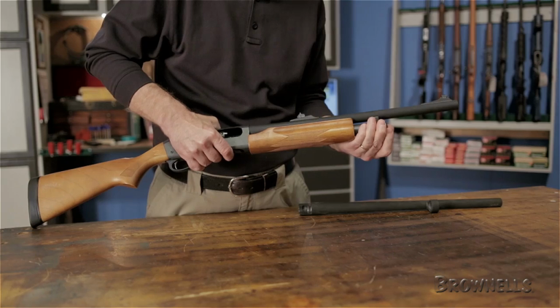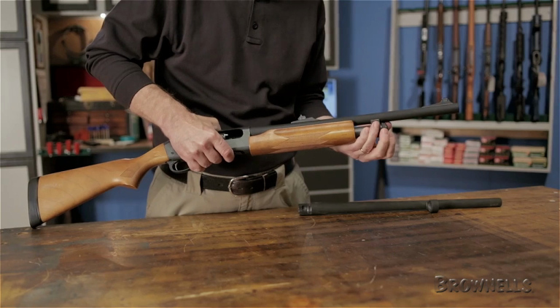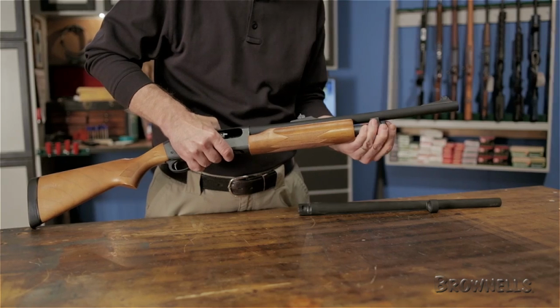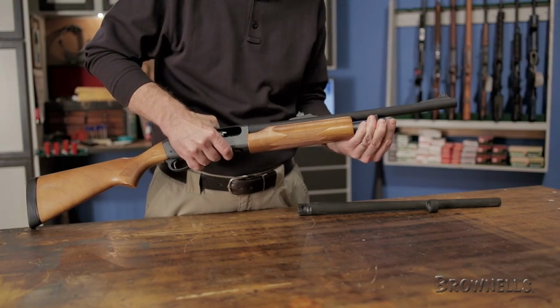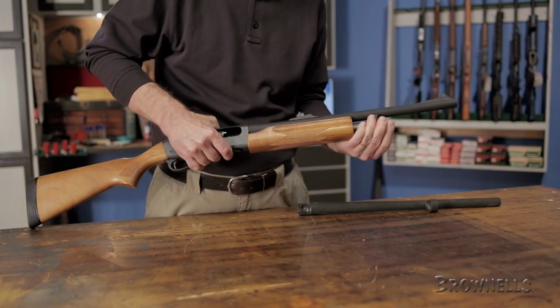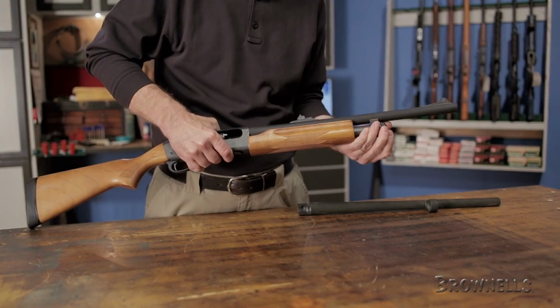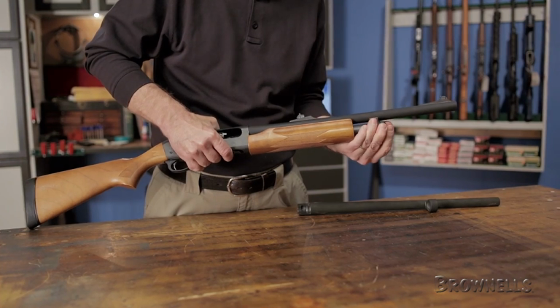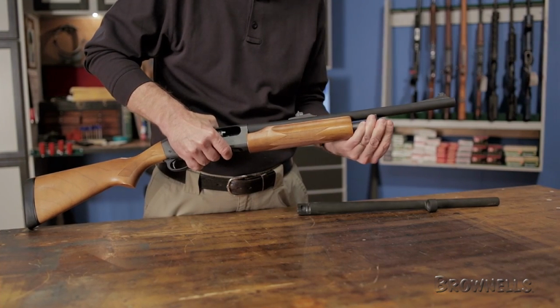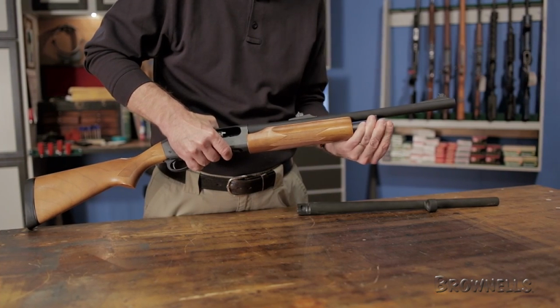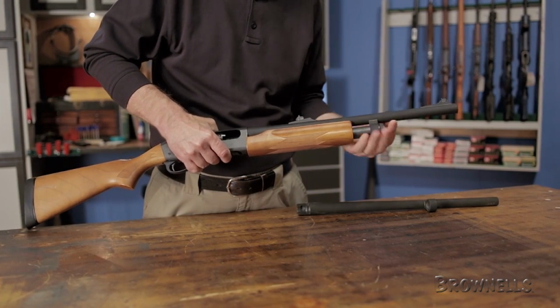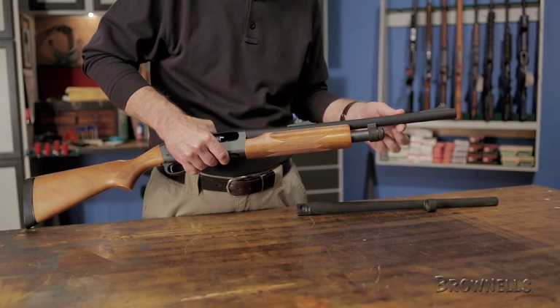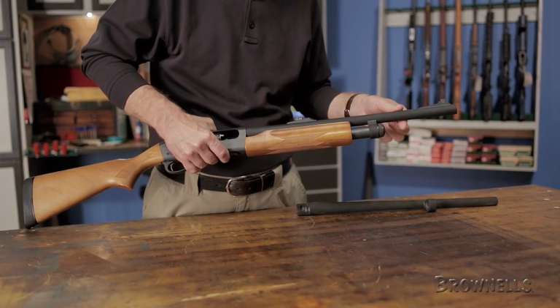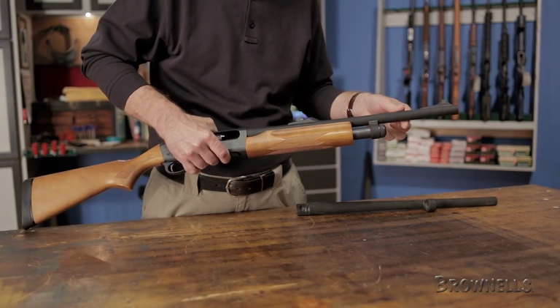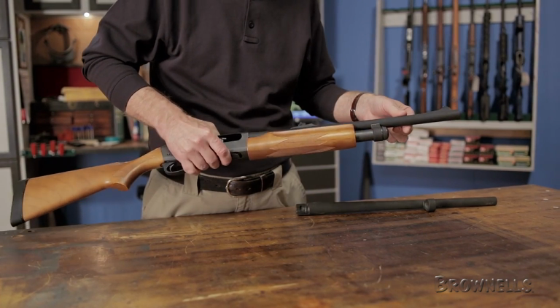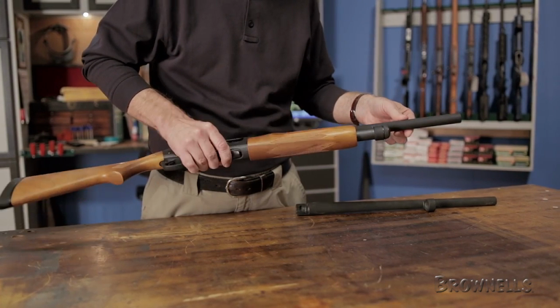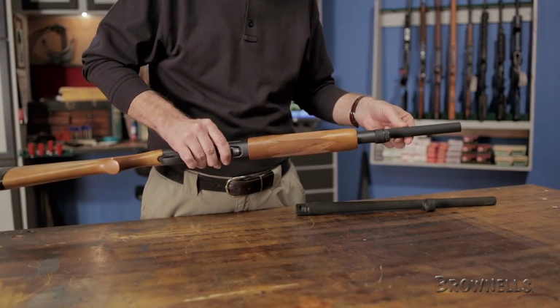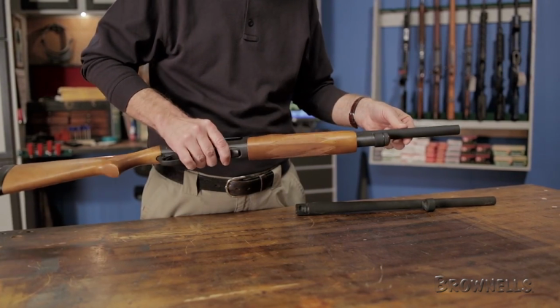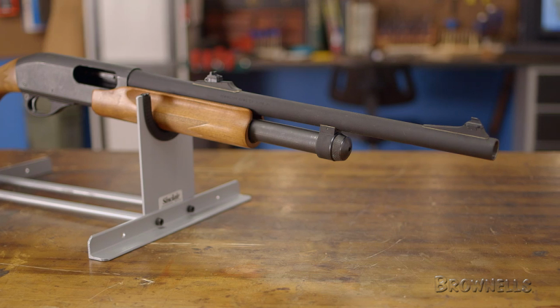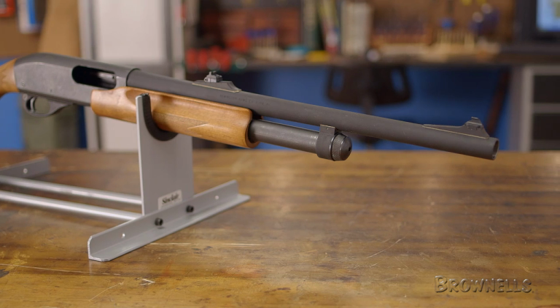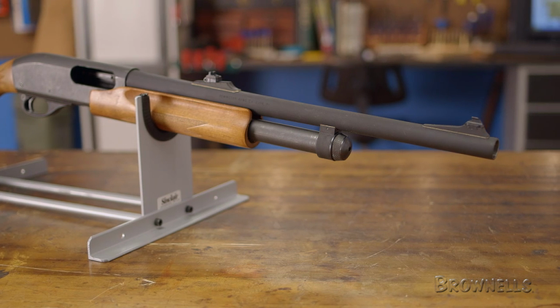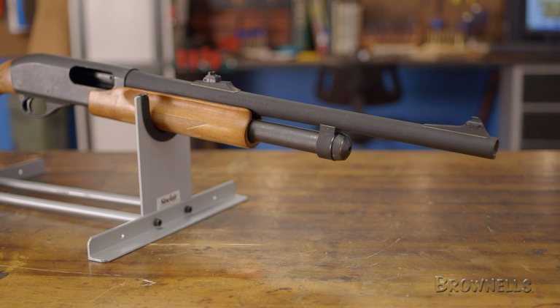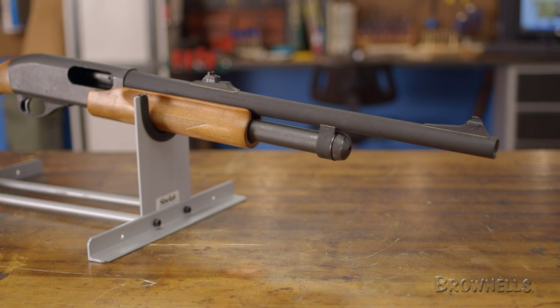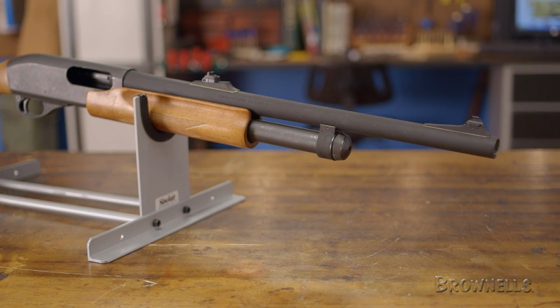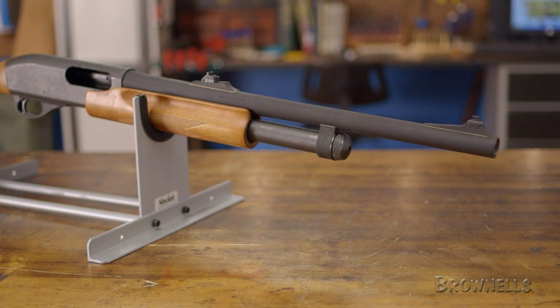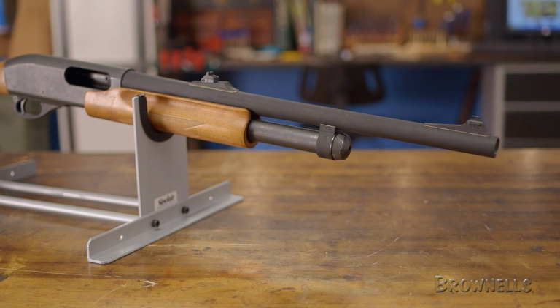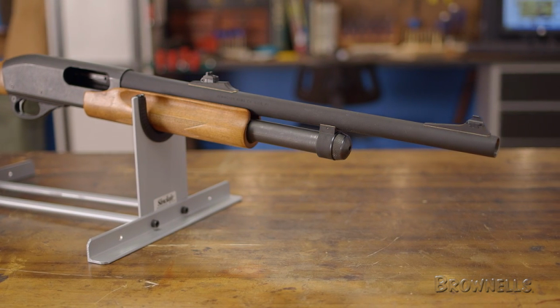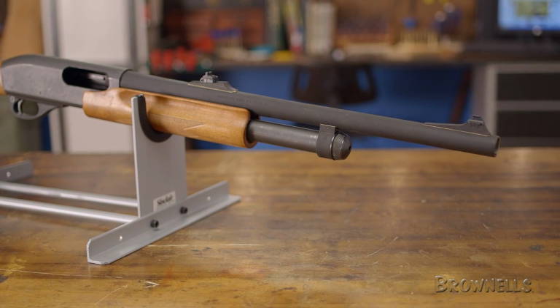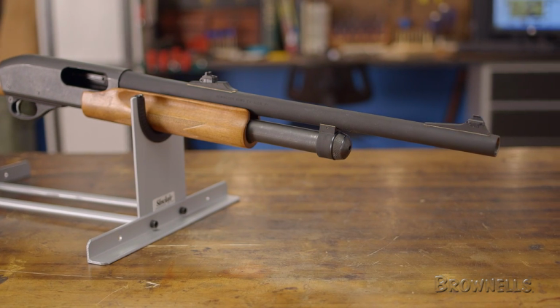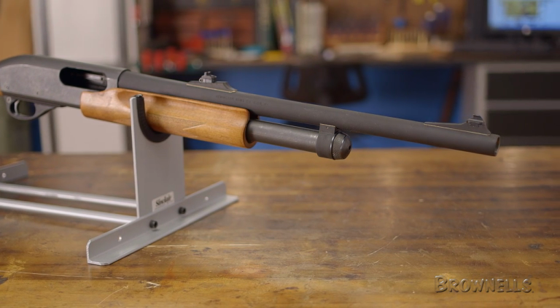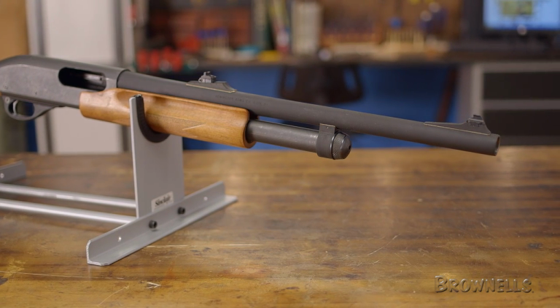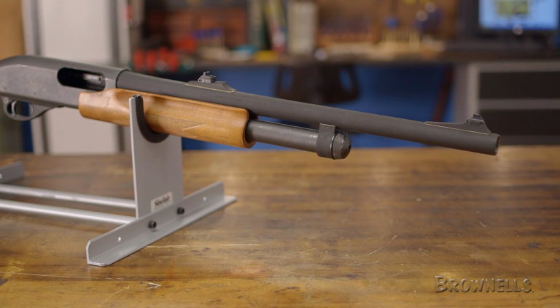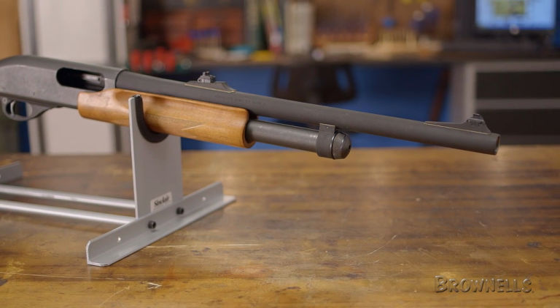Like all products sold by Brownells, the Remington 18-inch factory 870 barrel is backed by our 100% unconditional lifetime satisfaction guarantee.